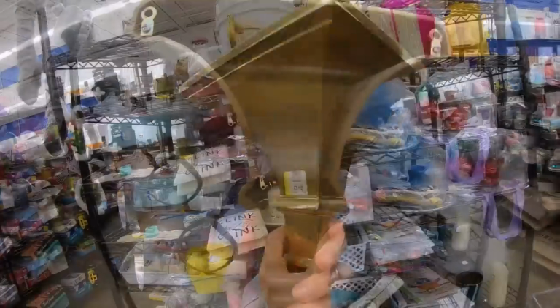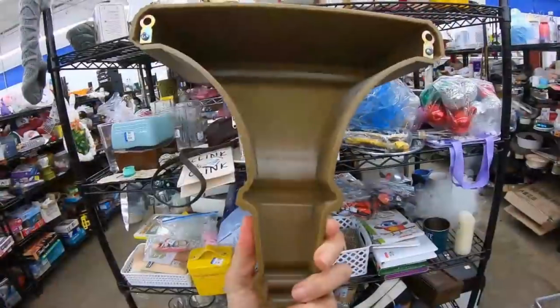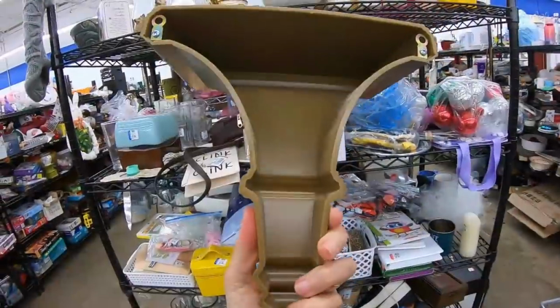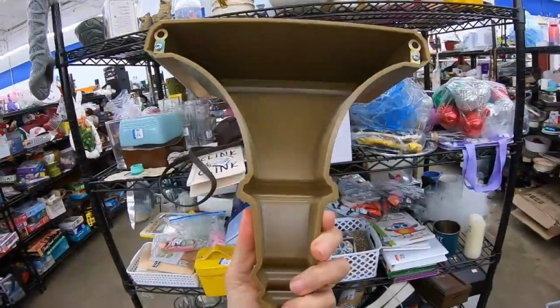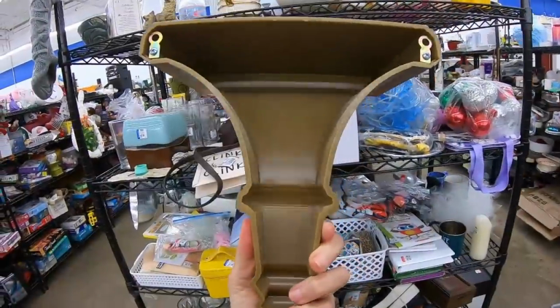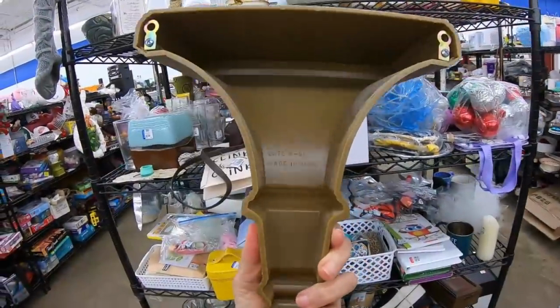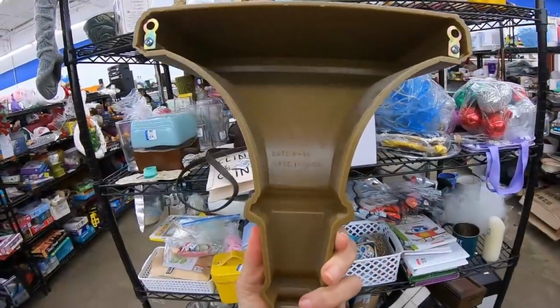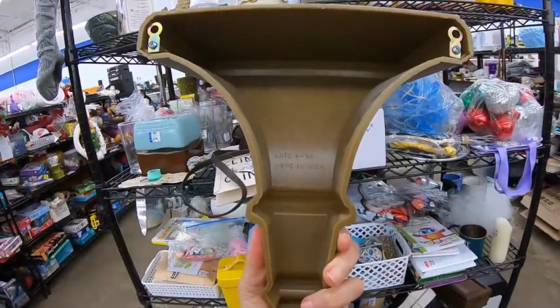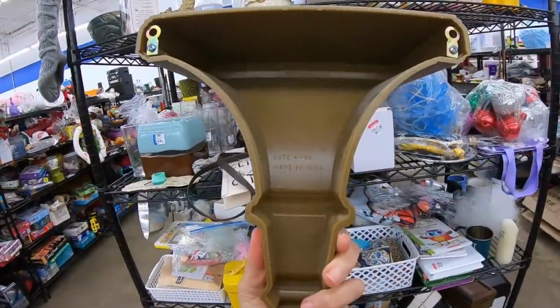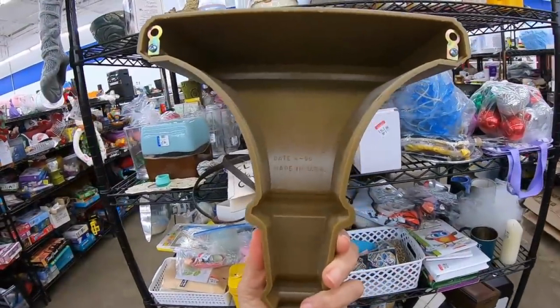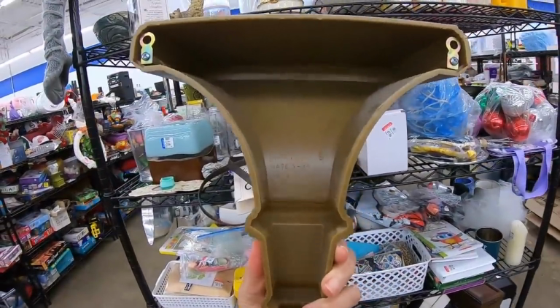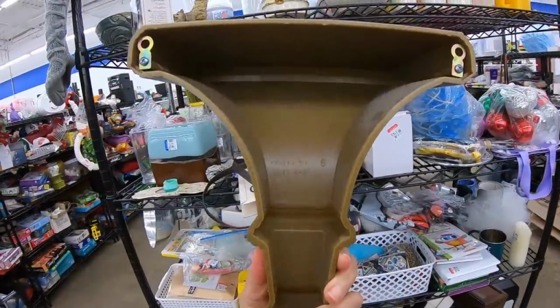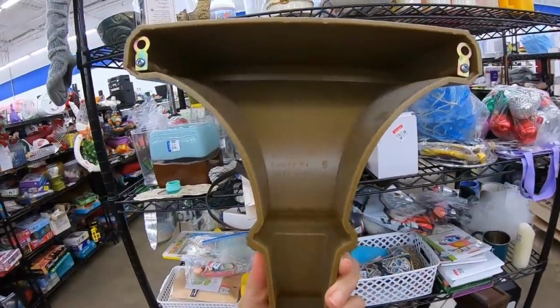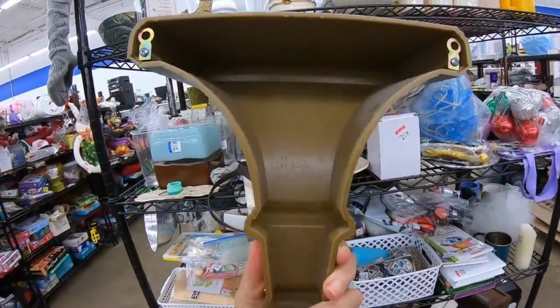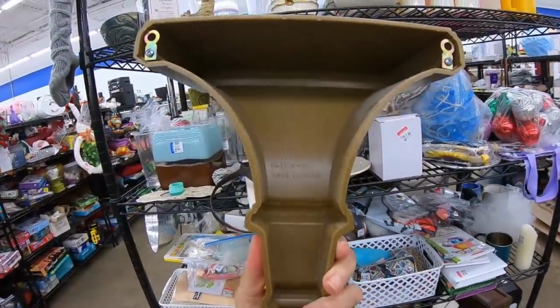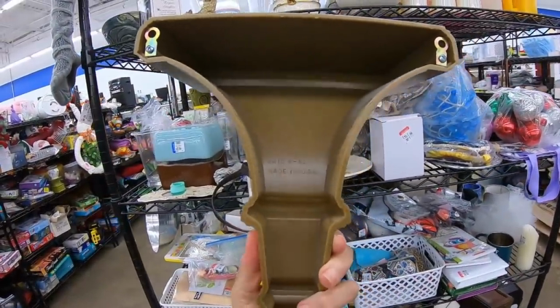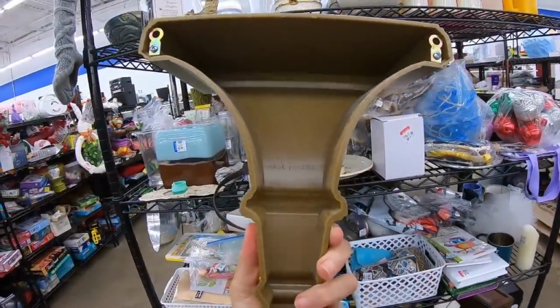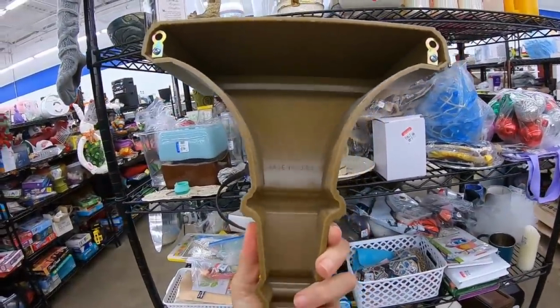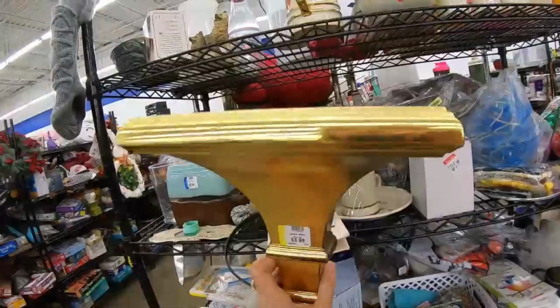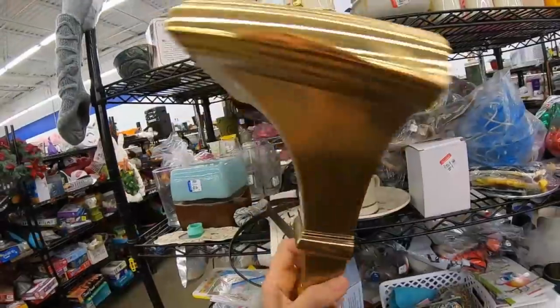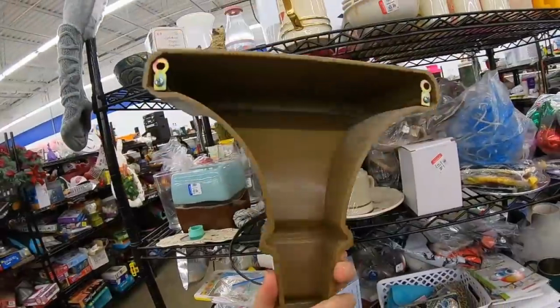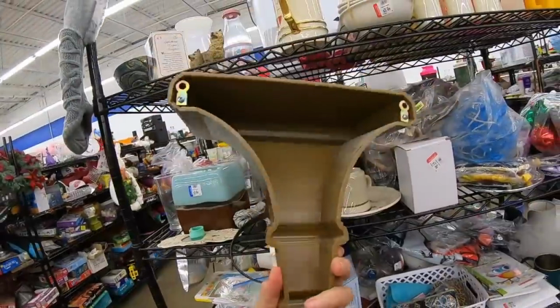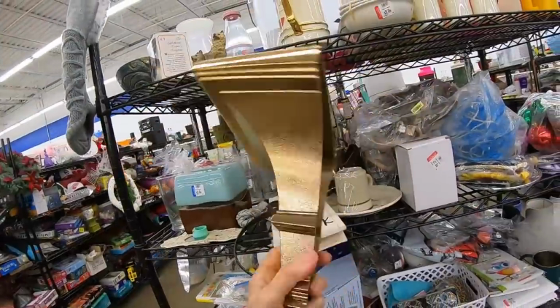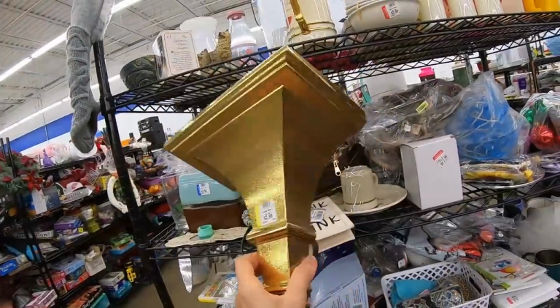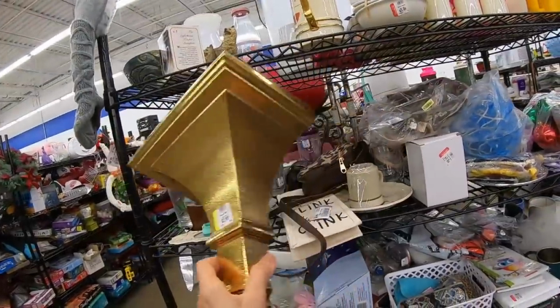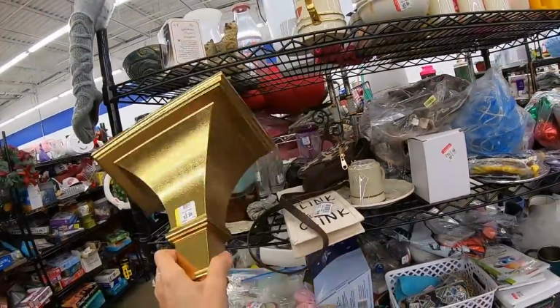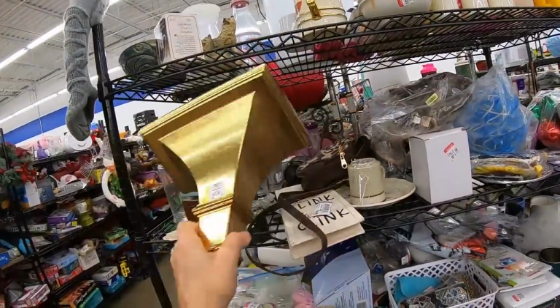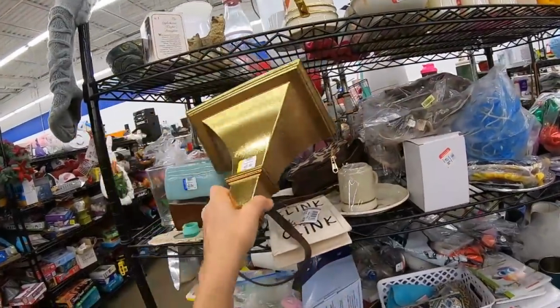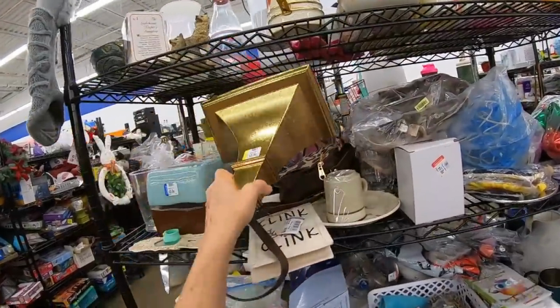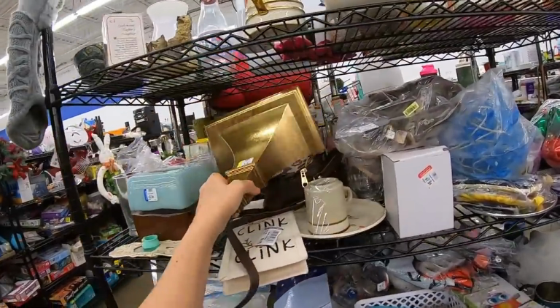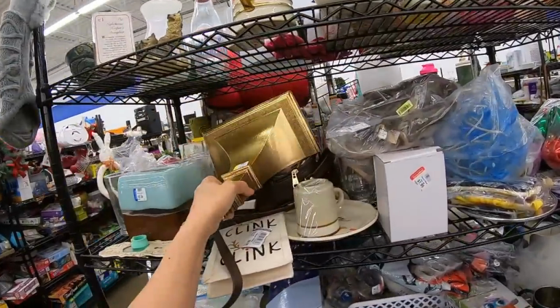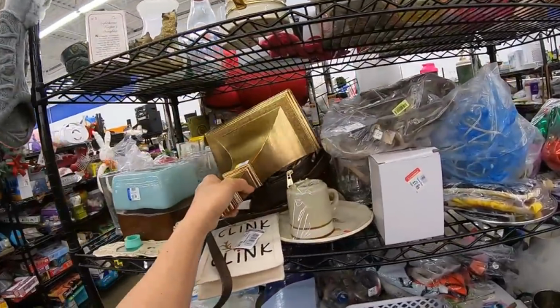A gold wool sconce — it's plastic. It tricked me. It's made in USA, marked 1996, so we're going to put that one back.